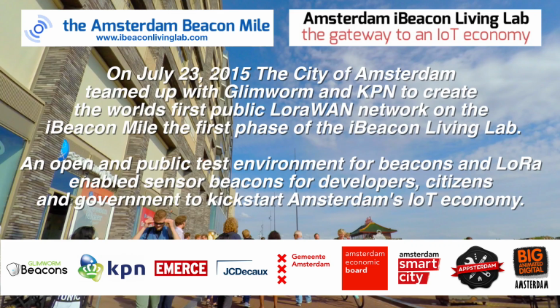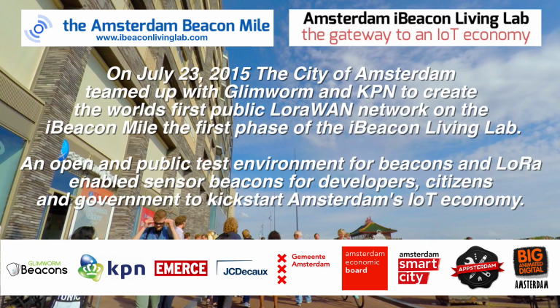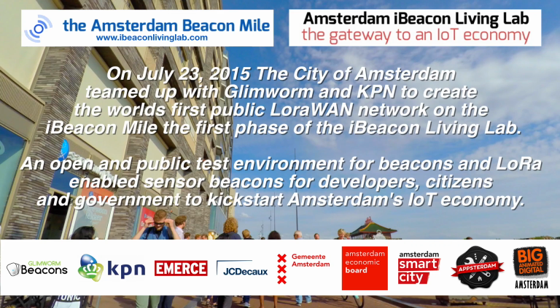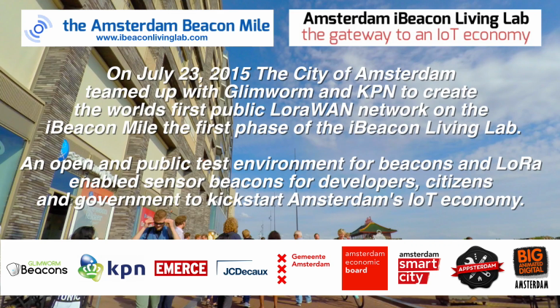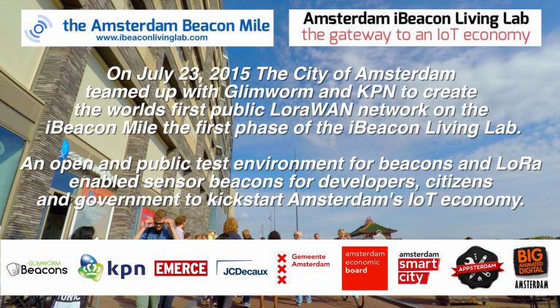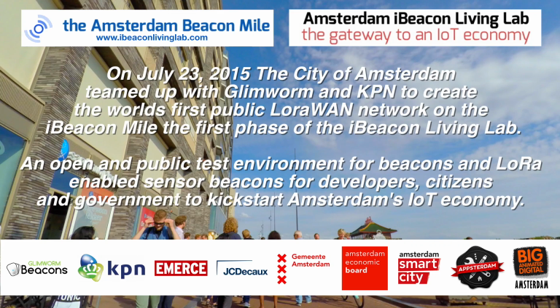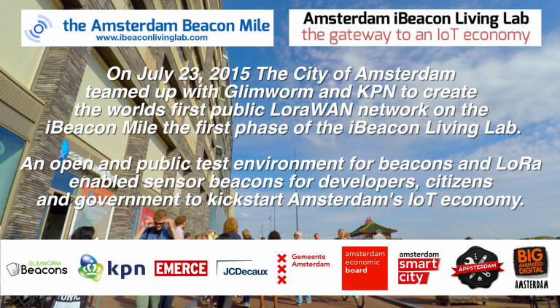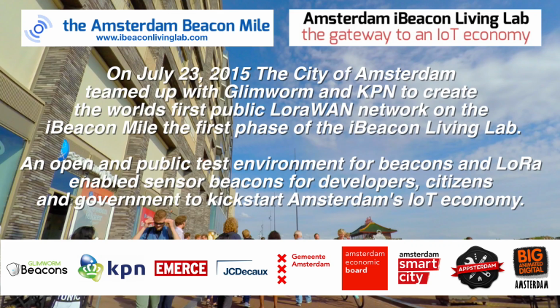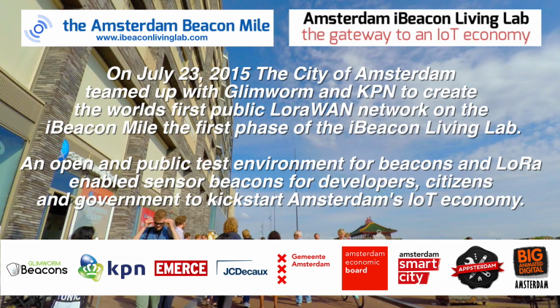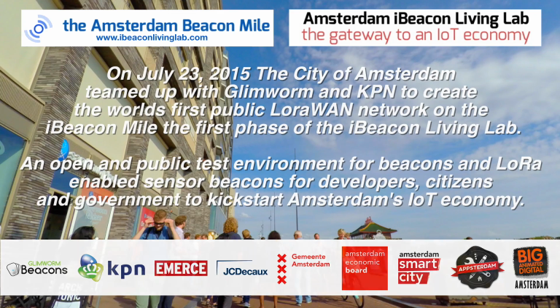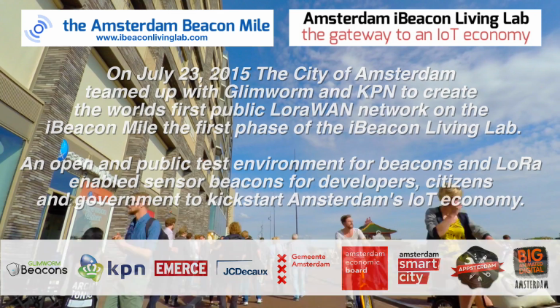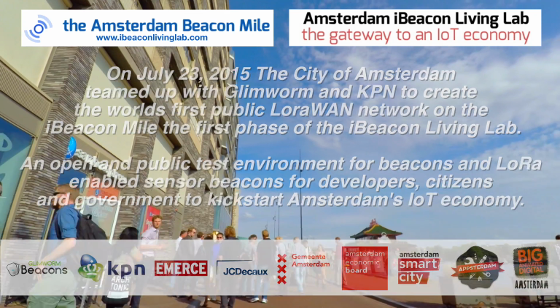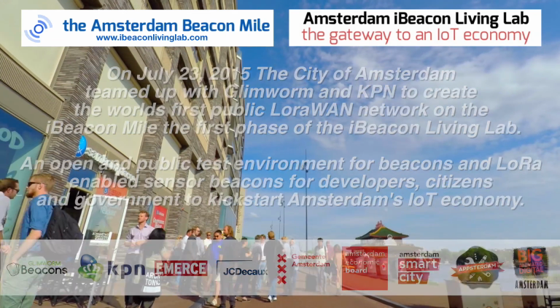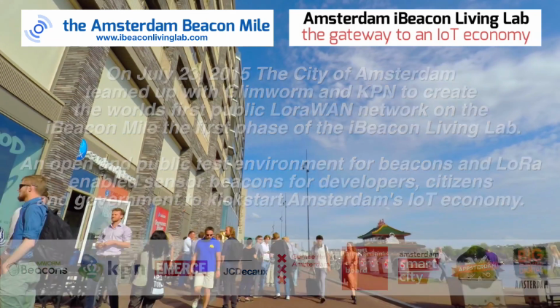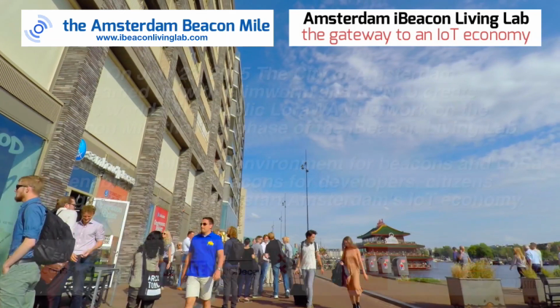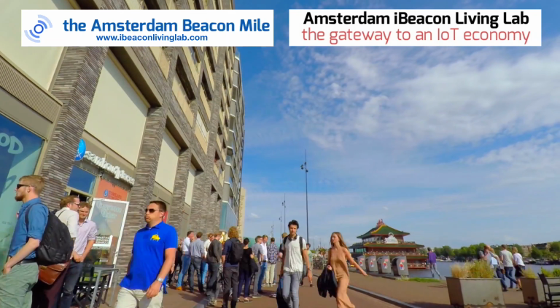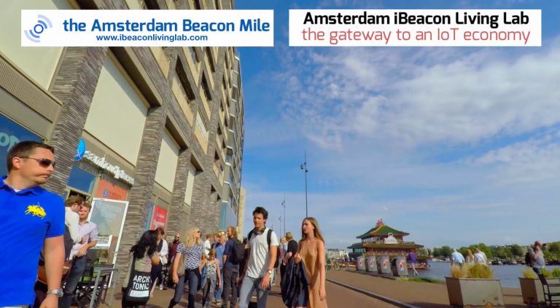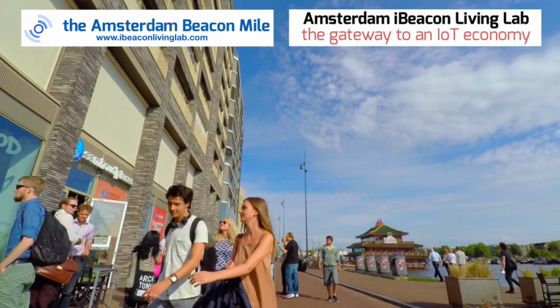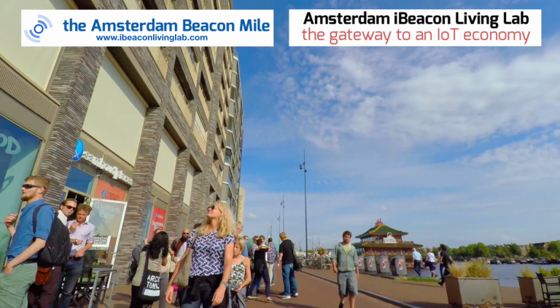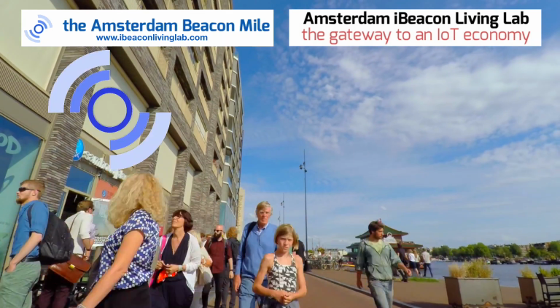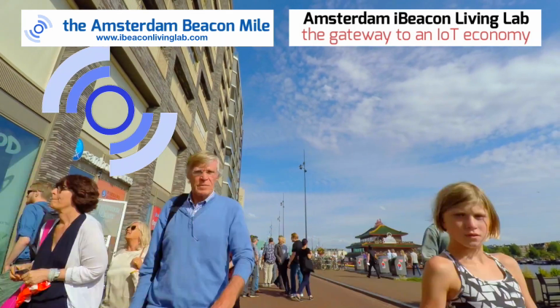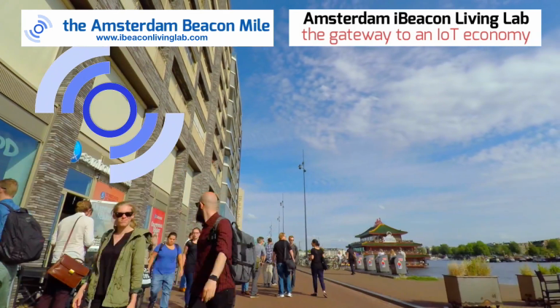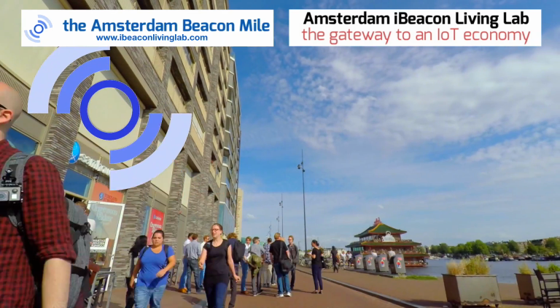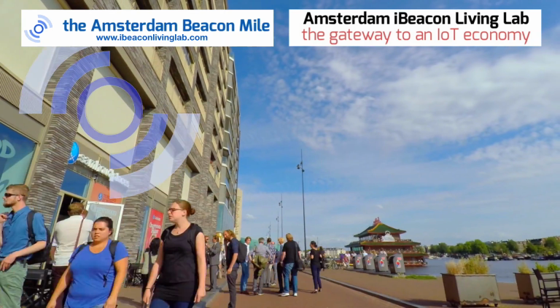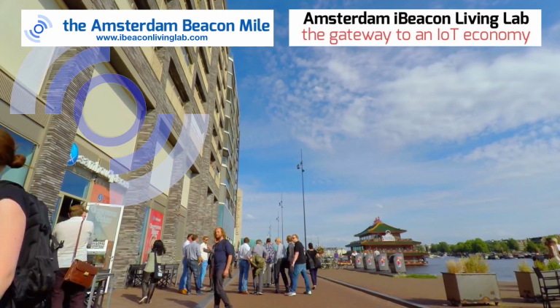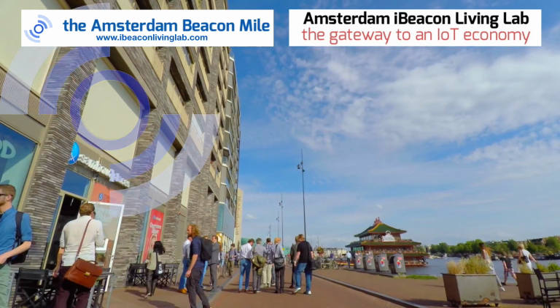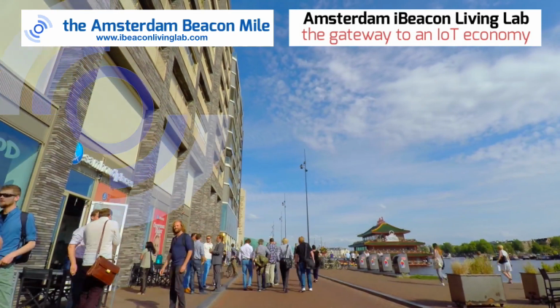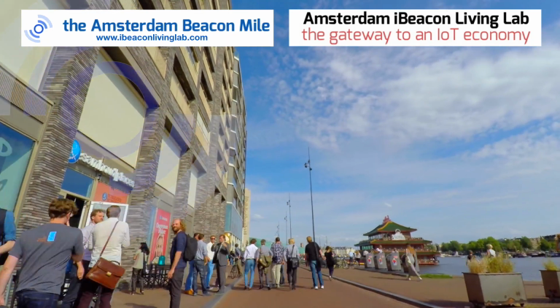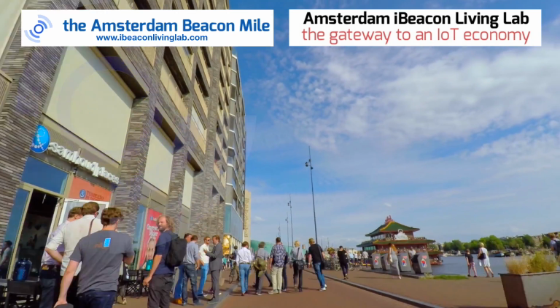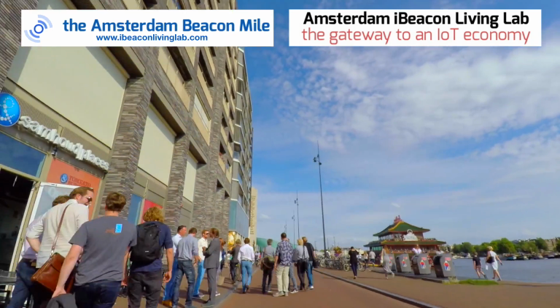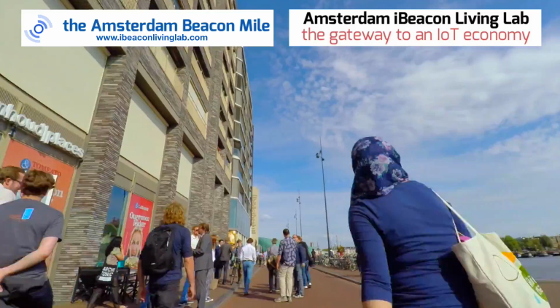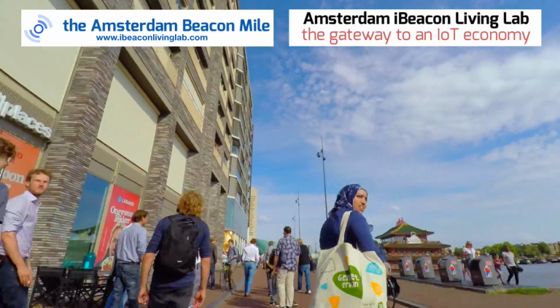Hi, I'm Paul Manwaring at Glimmerum ITBV. Recently, we opened up the Amsterdam iBeacon Mile.